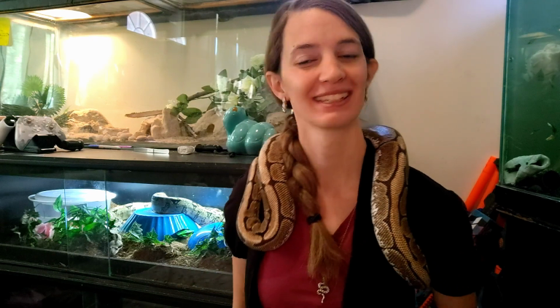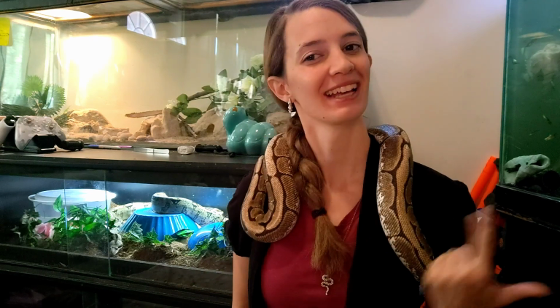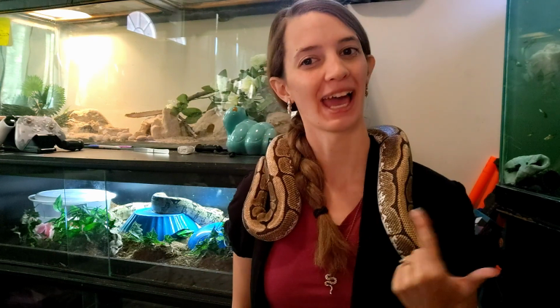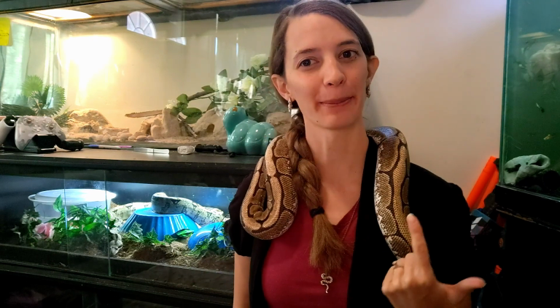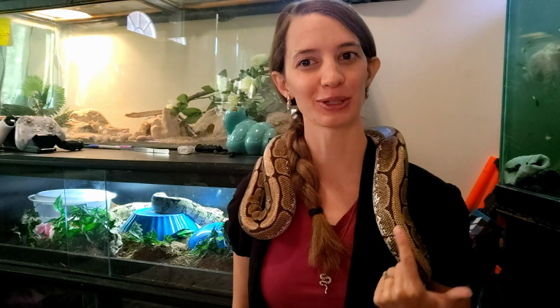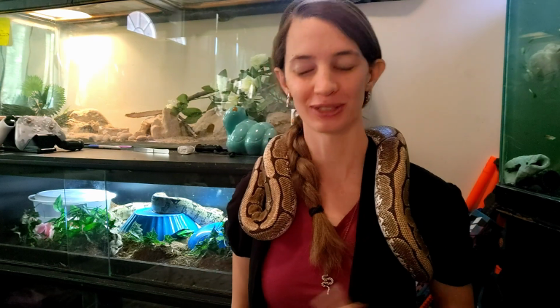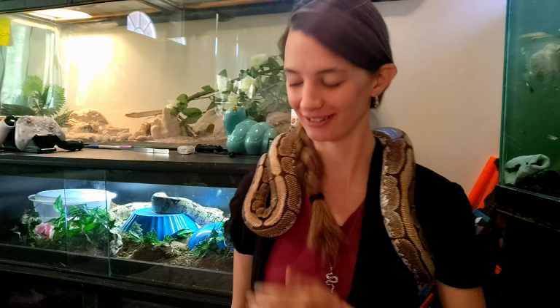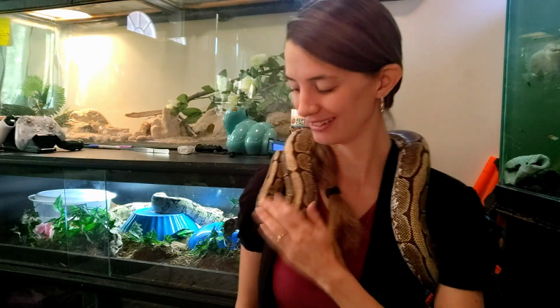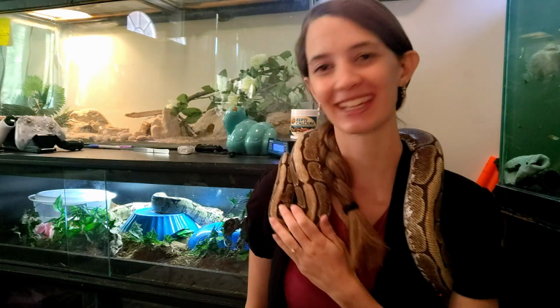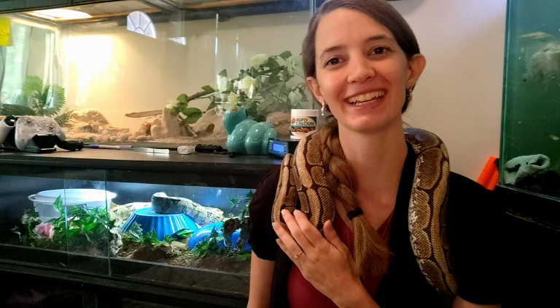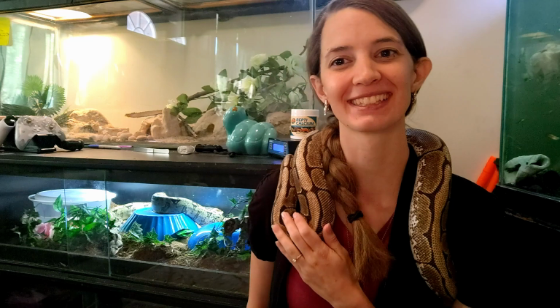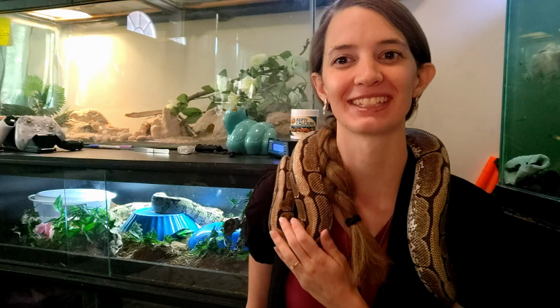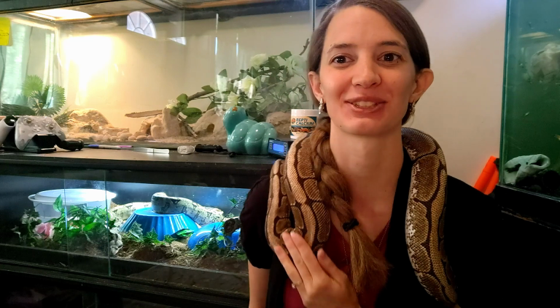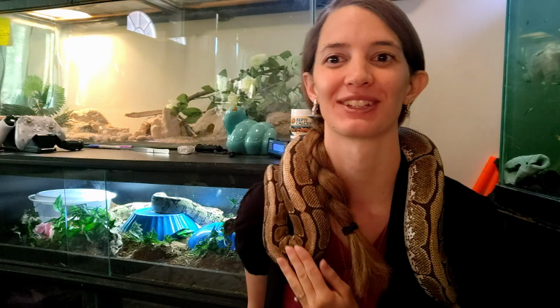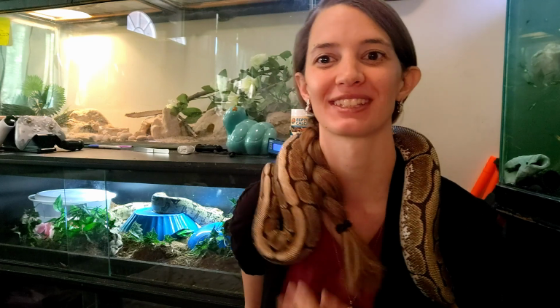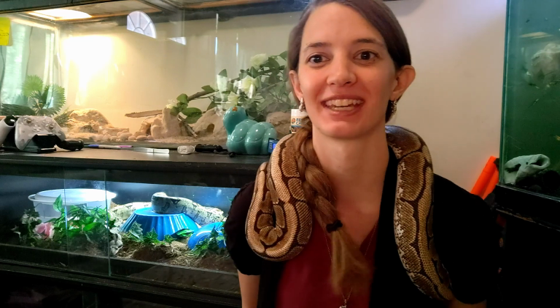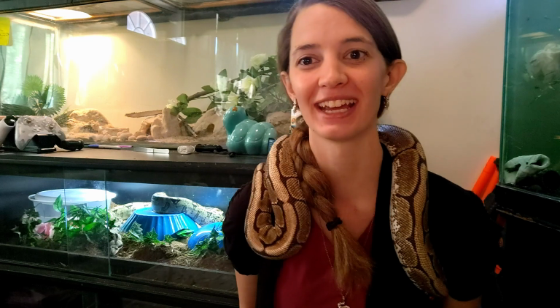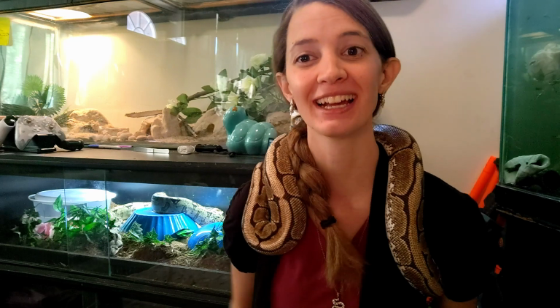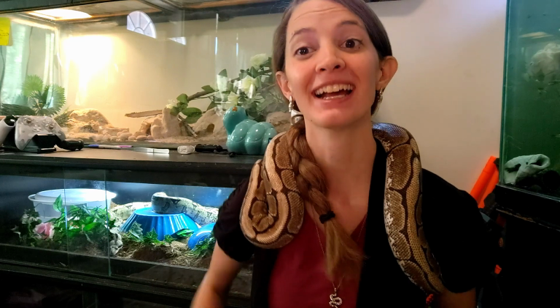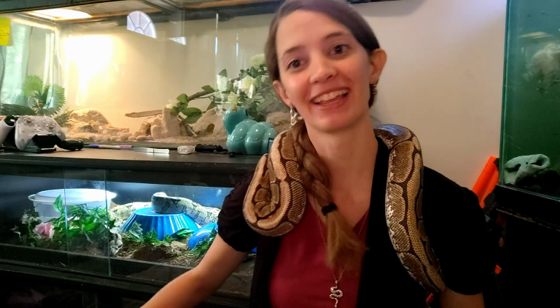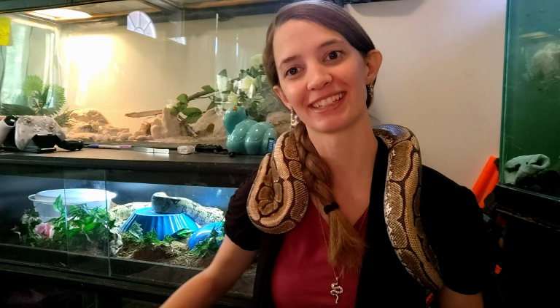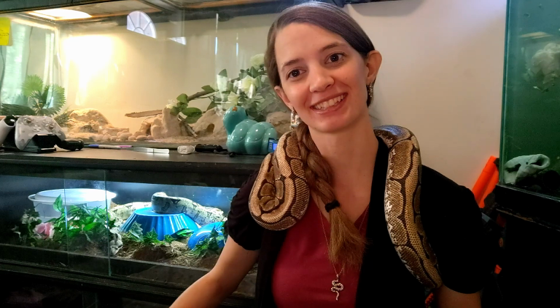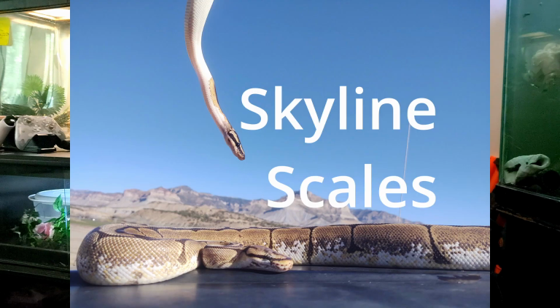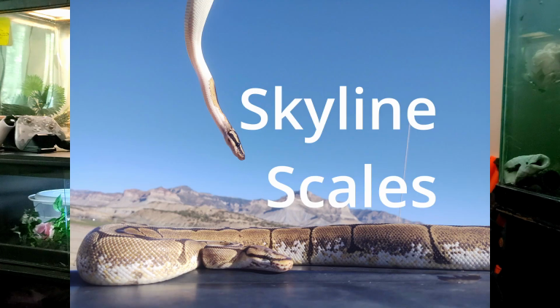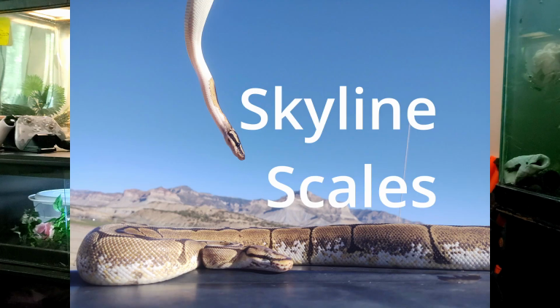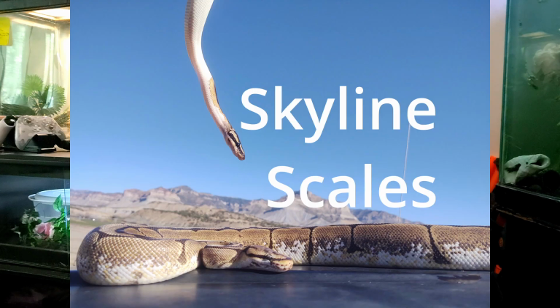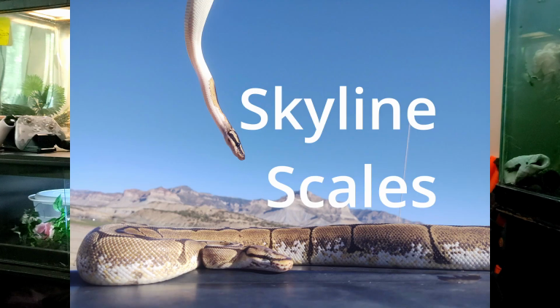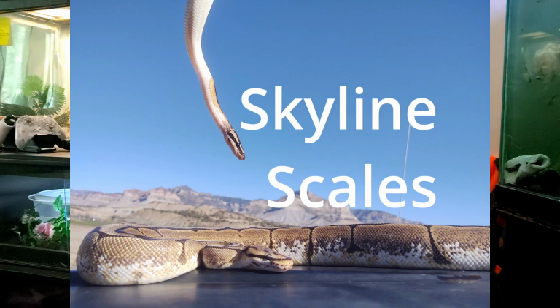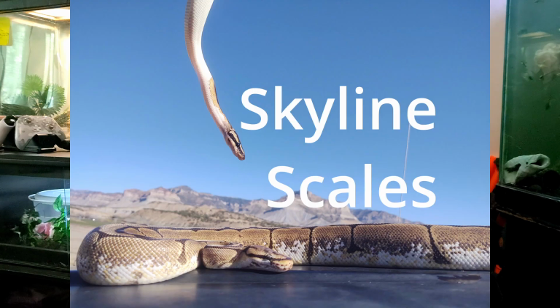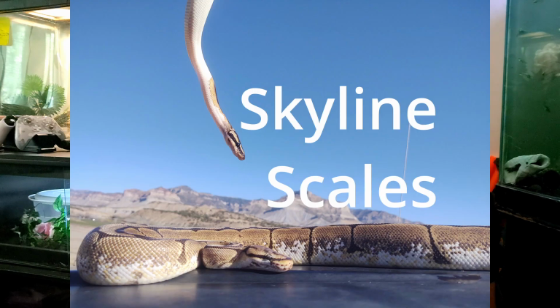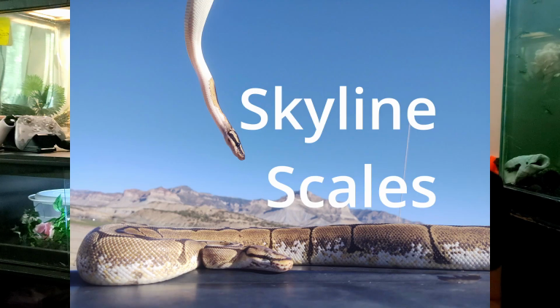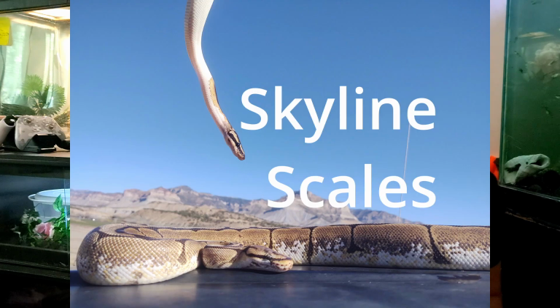I'm Katrina, Keith is going to join us today, and this is Skyline Scales. Let's dive into it!